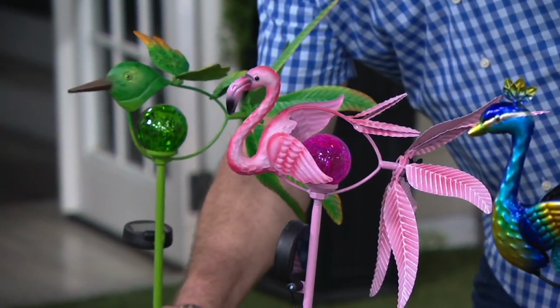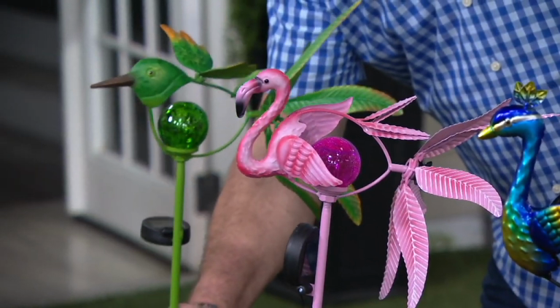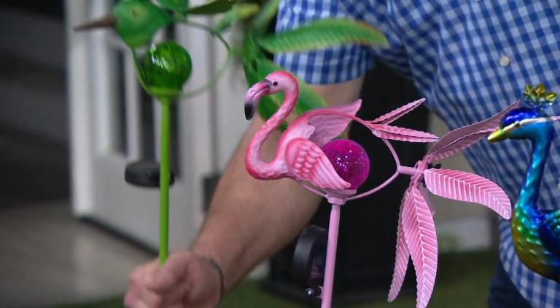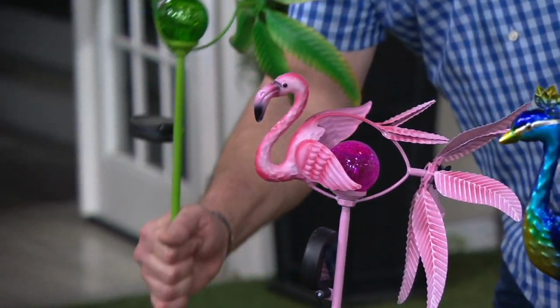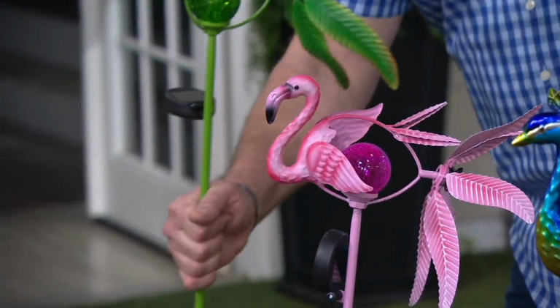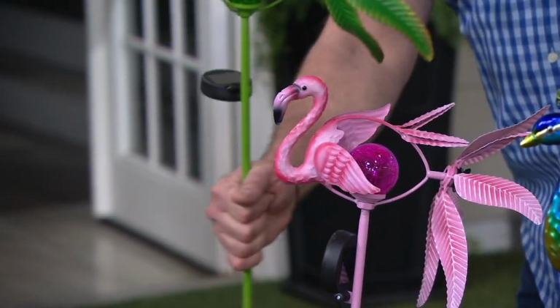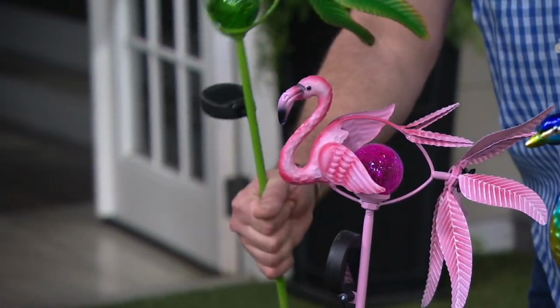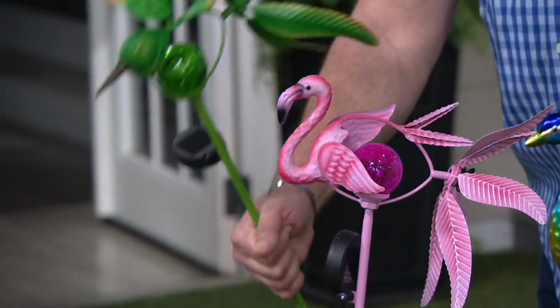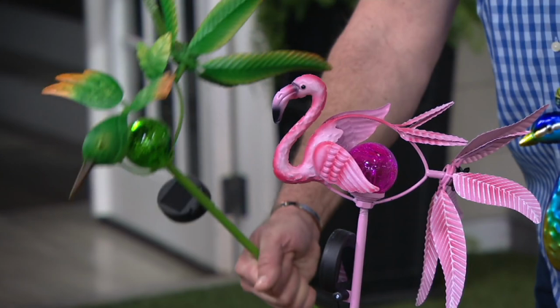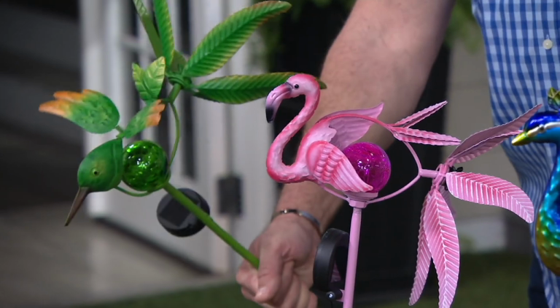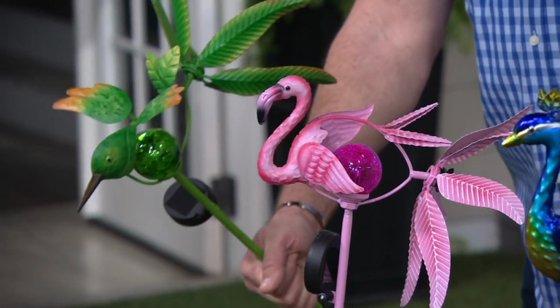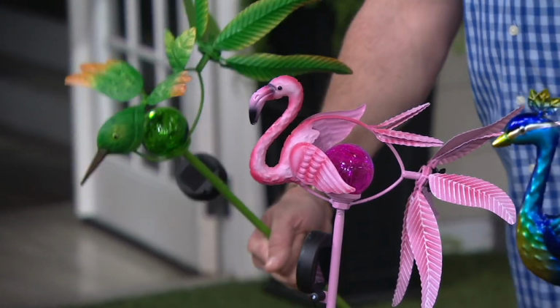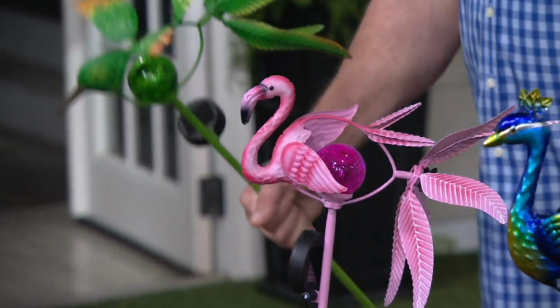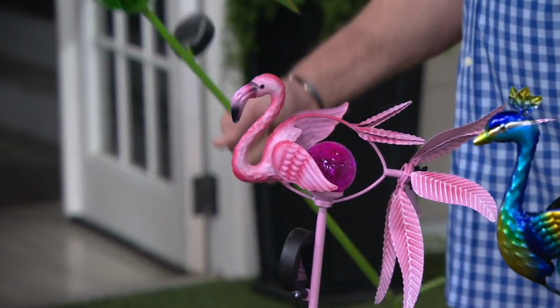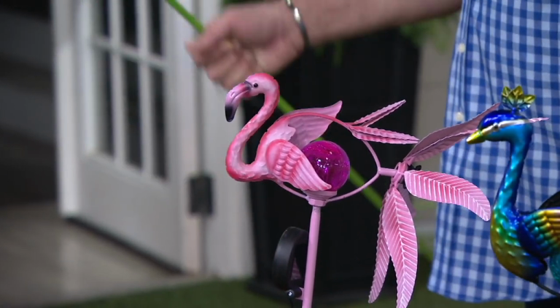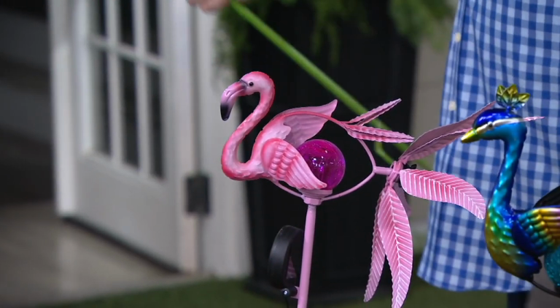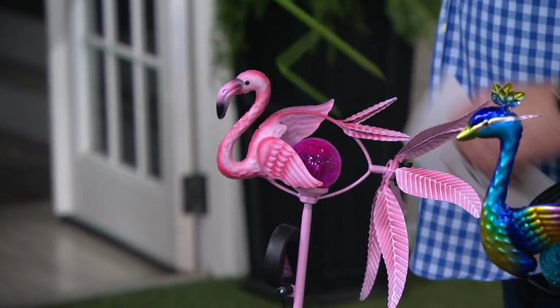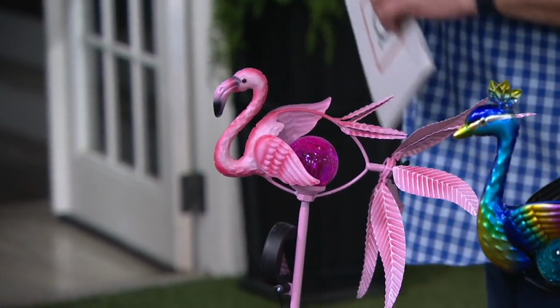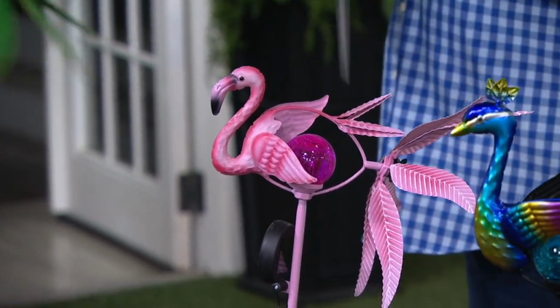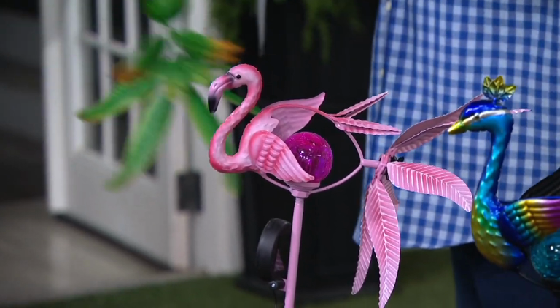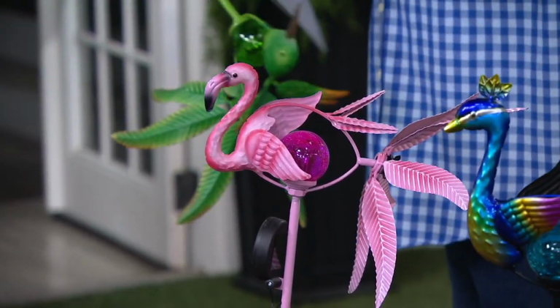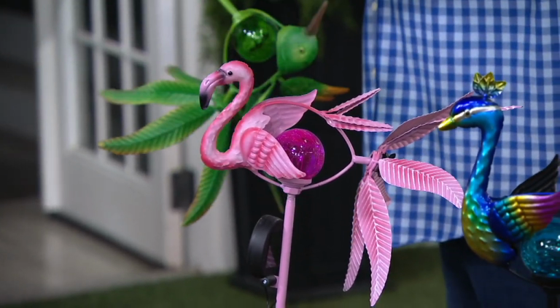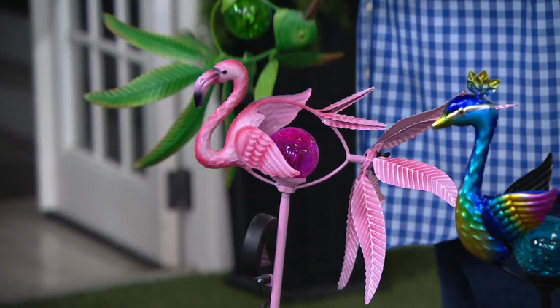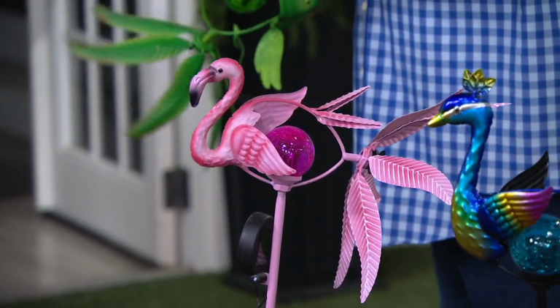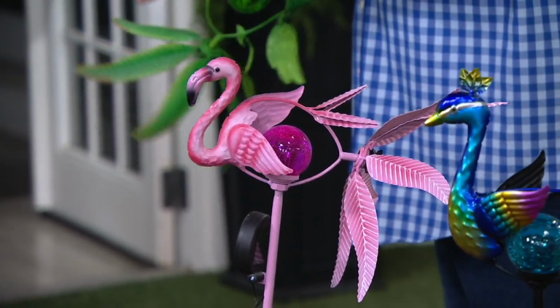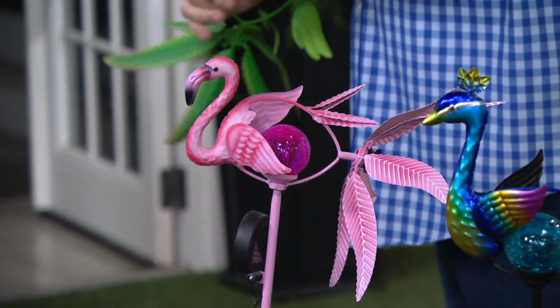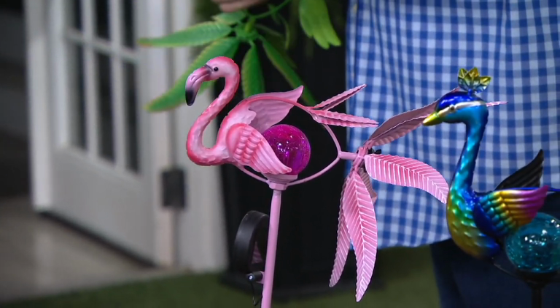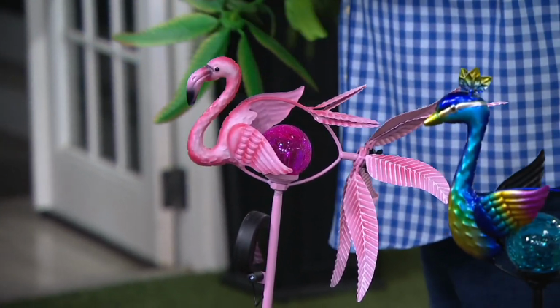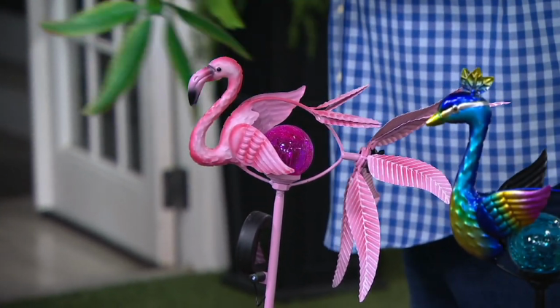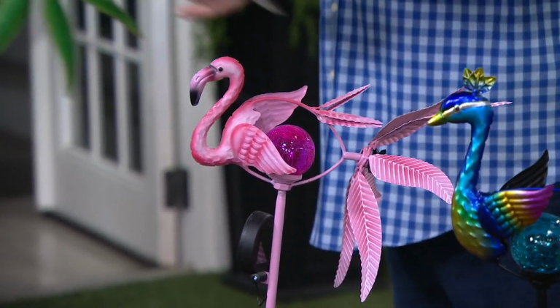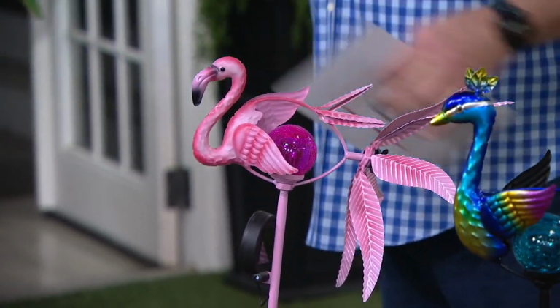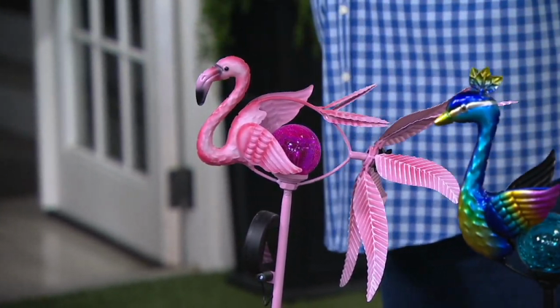We just sold out of the Hummingbird — the Hummingbird has flown the coop! Not a good joke, but the one I had. These are going quickly.